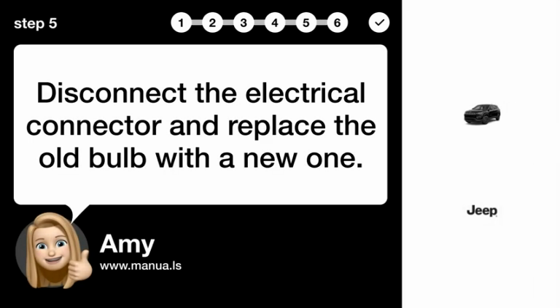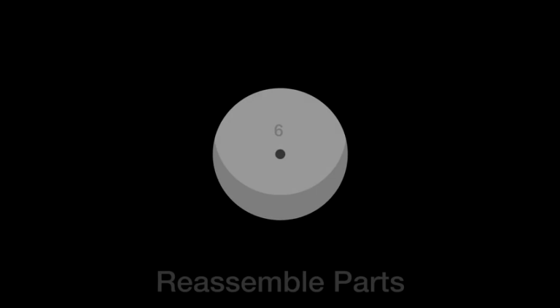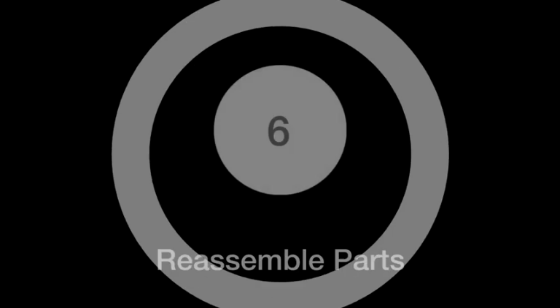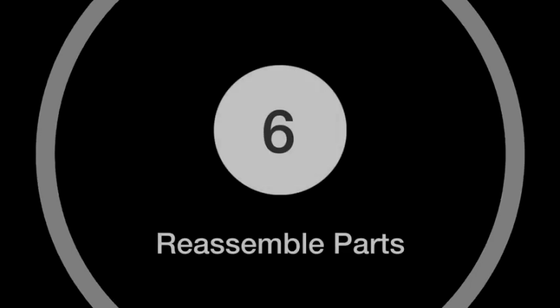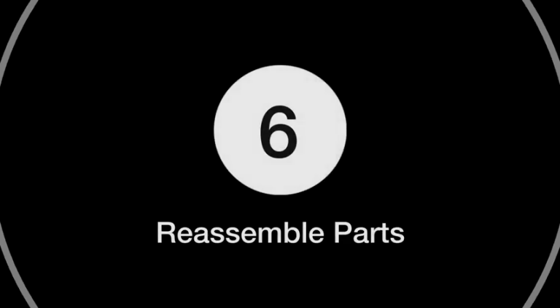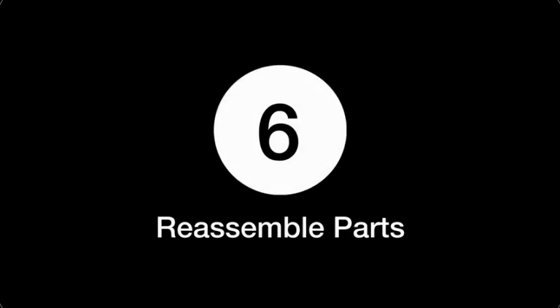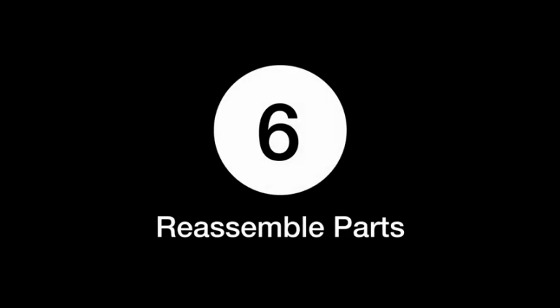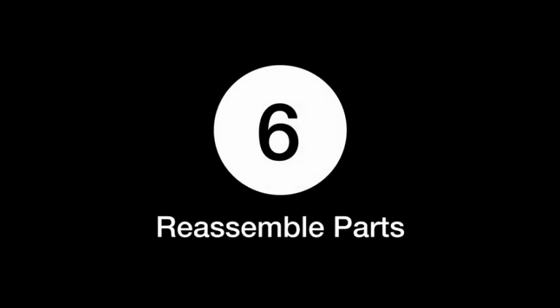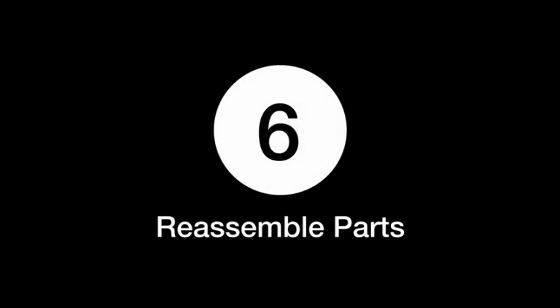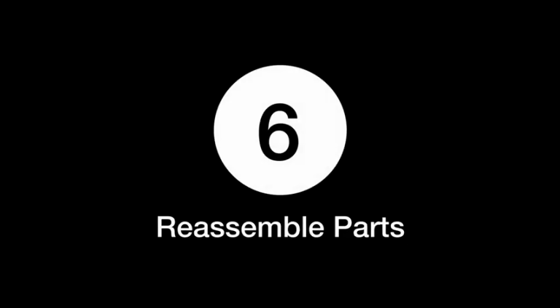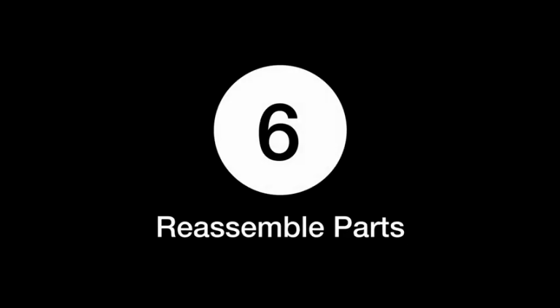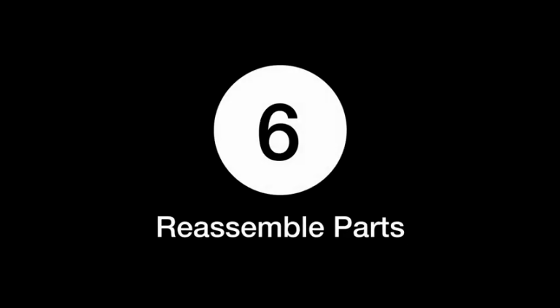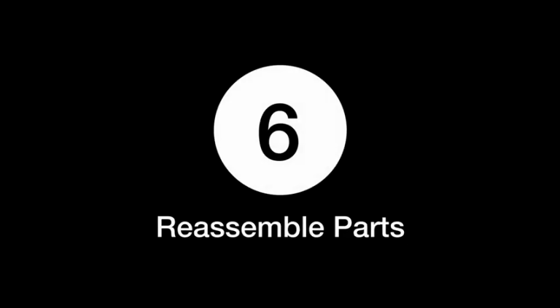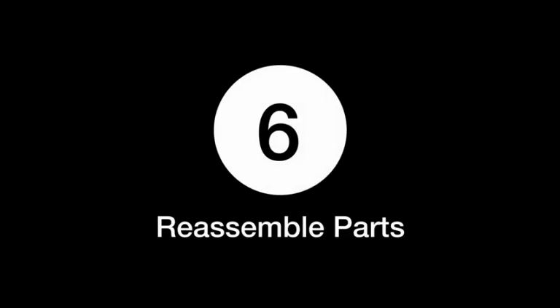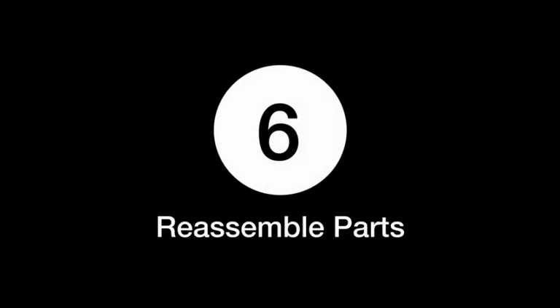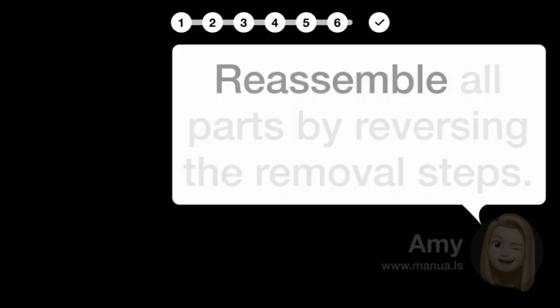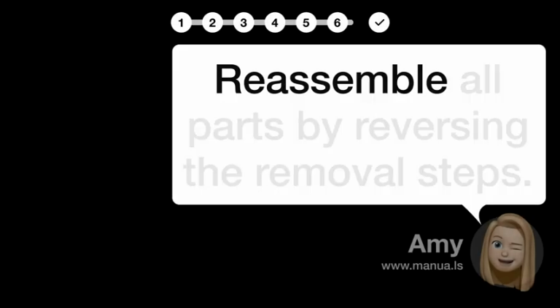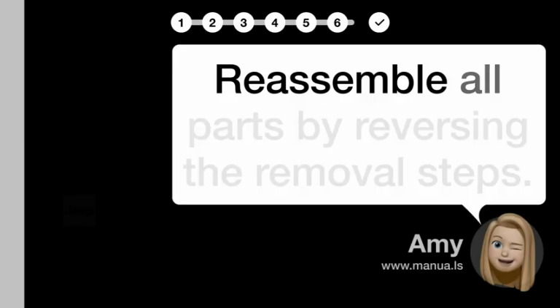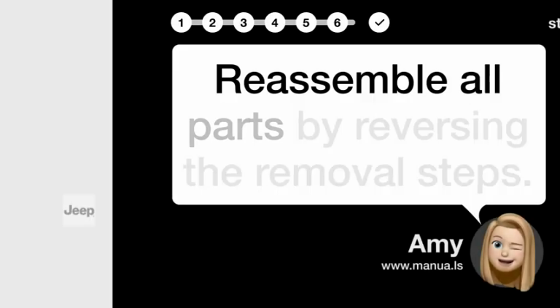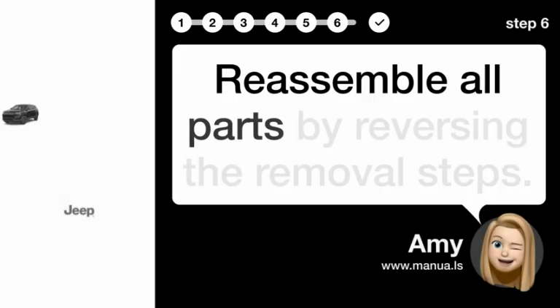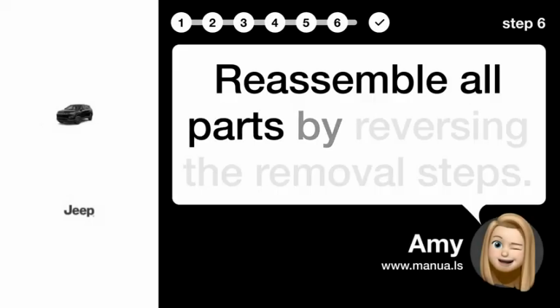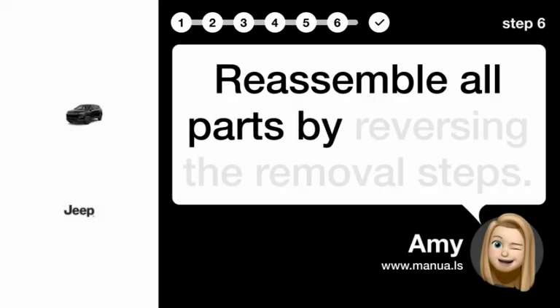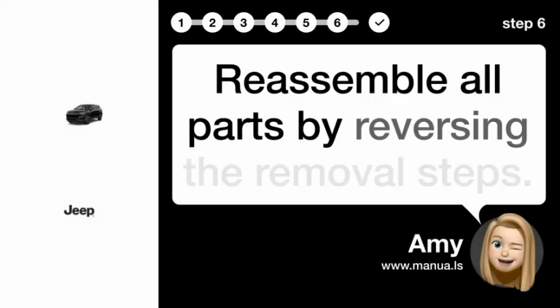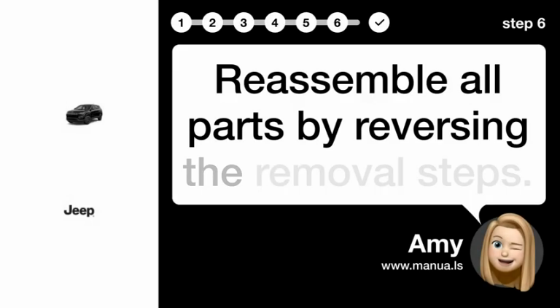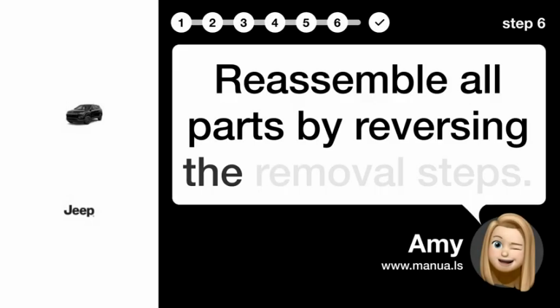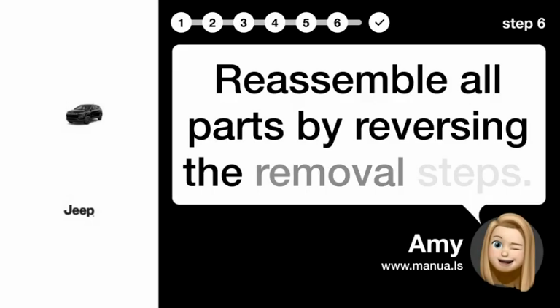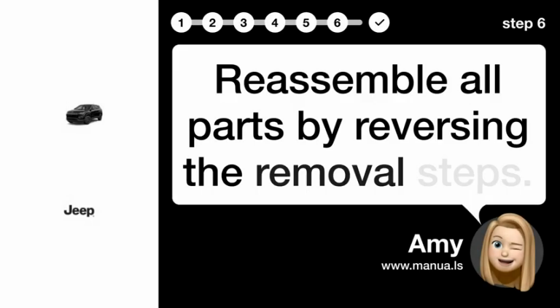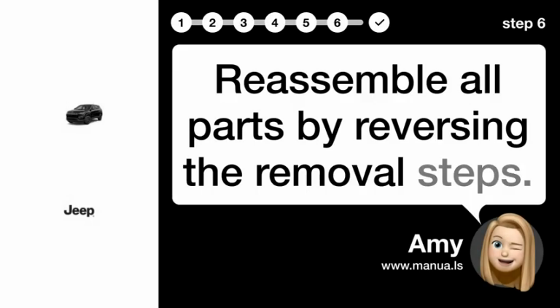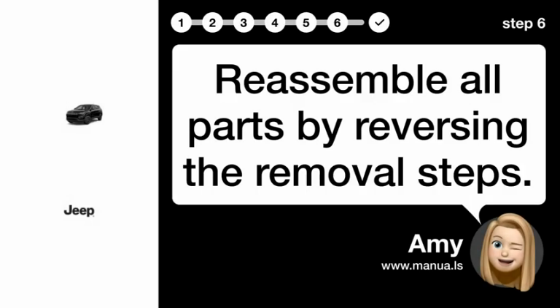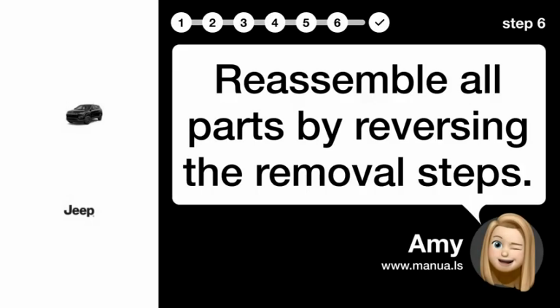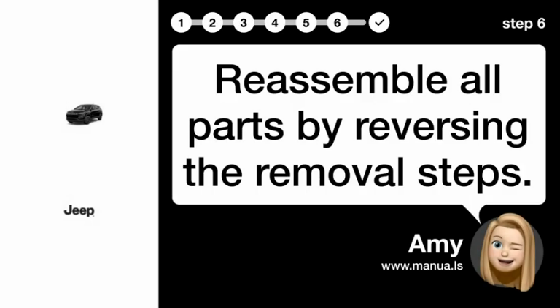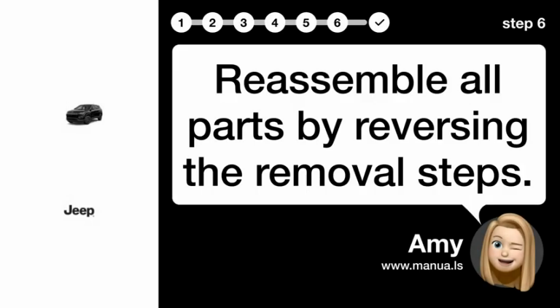Step 6: Reassemble parts. Reassemble all parts by reversing the removal steps.